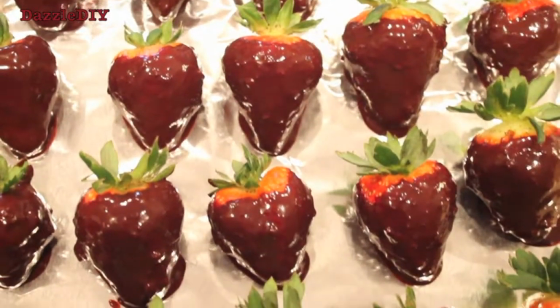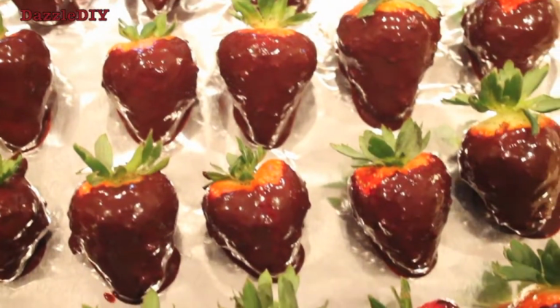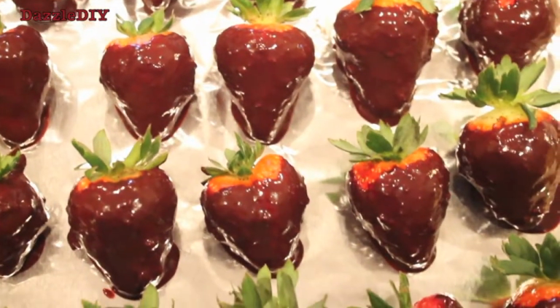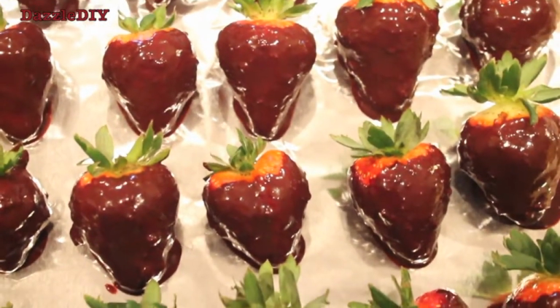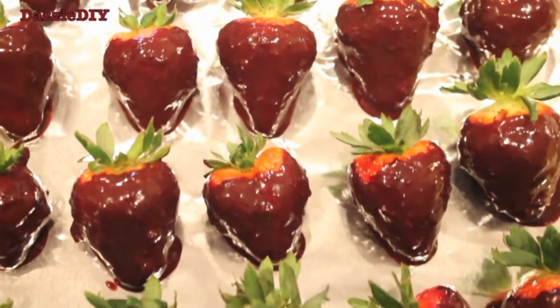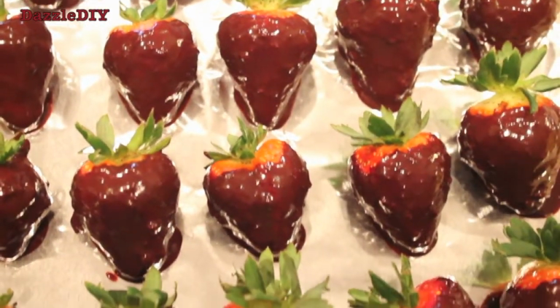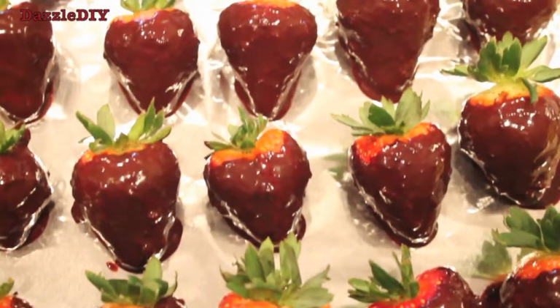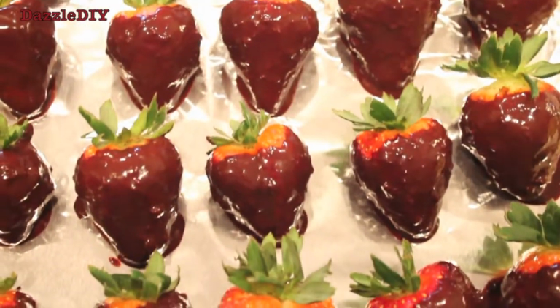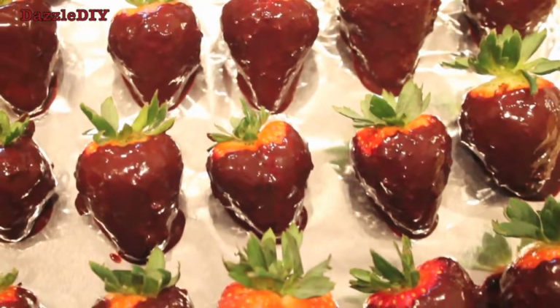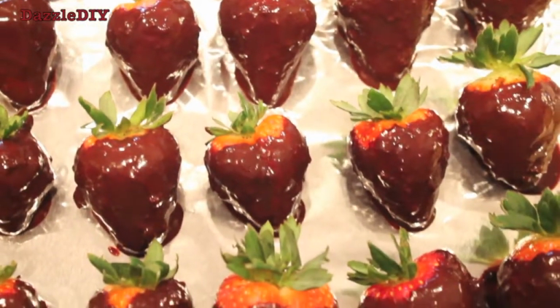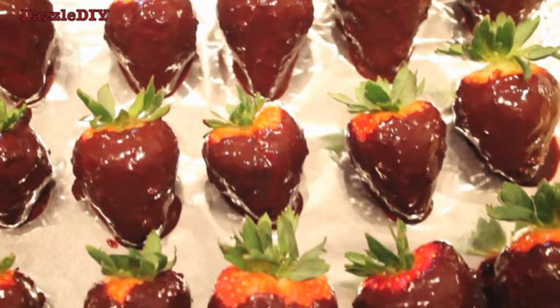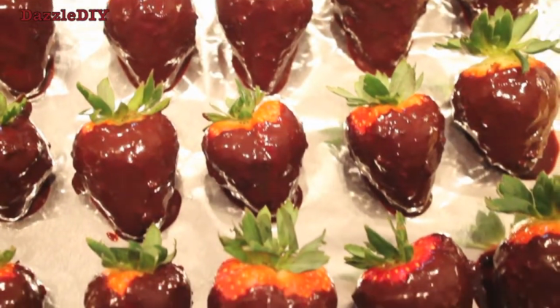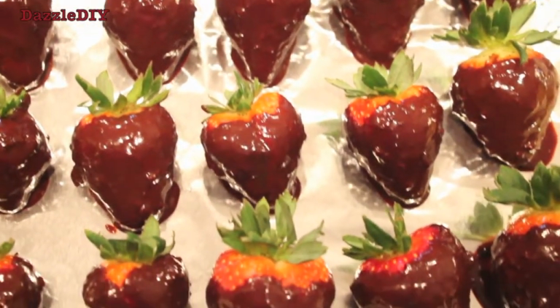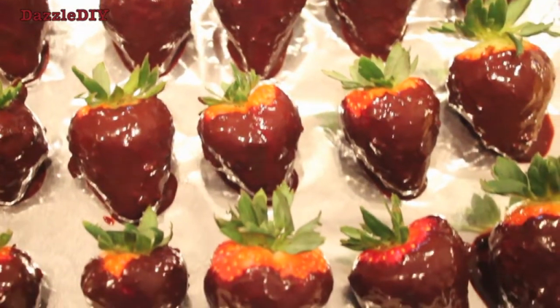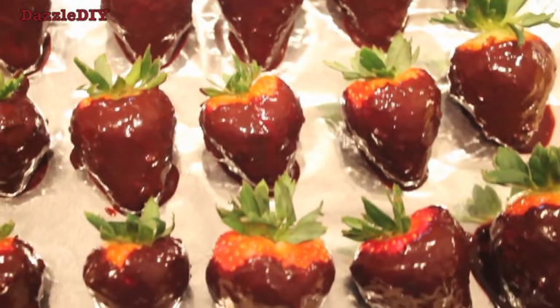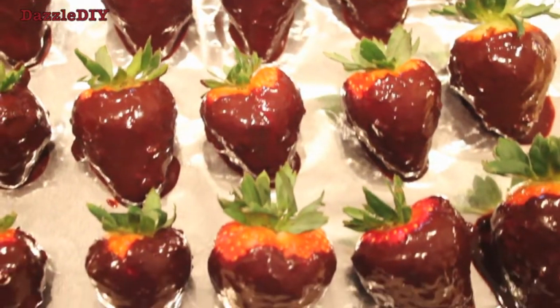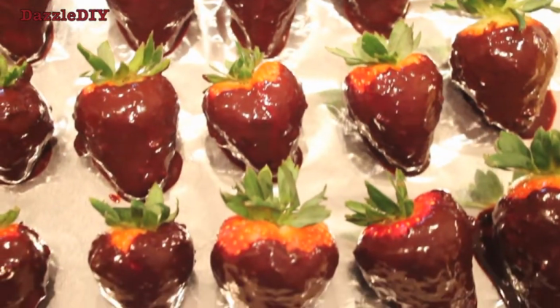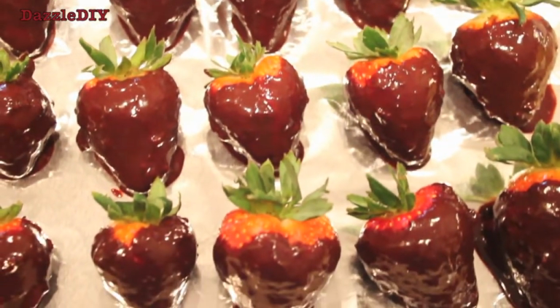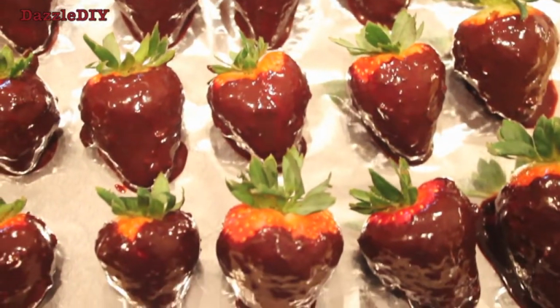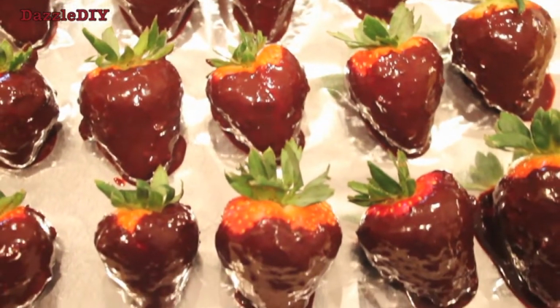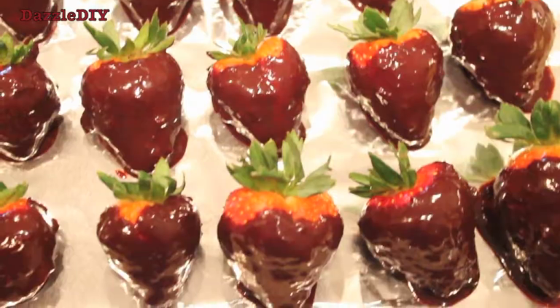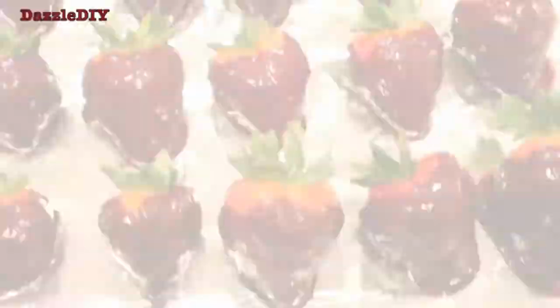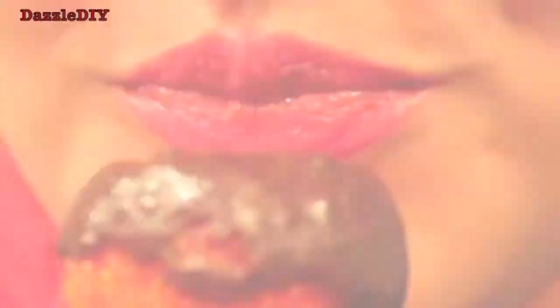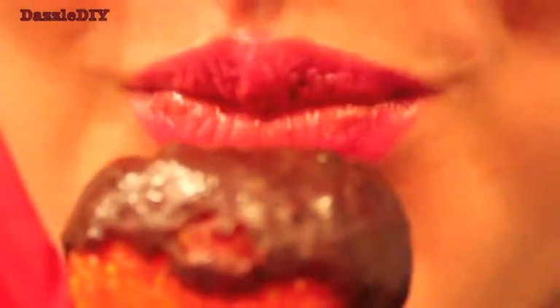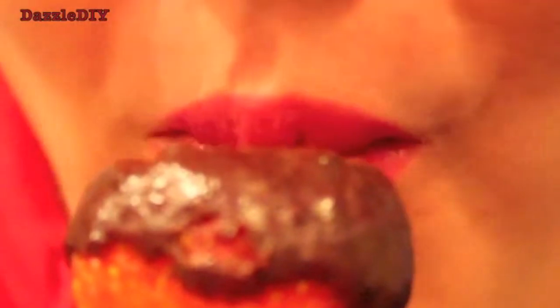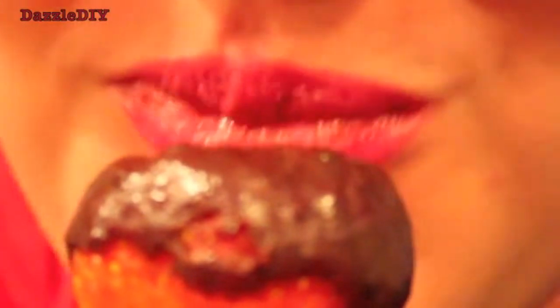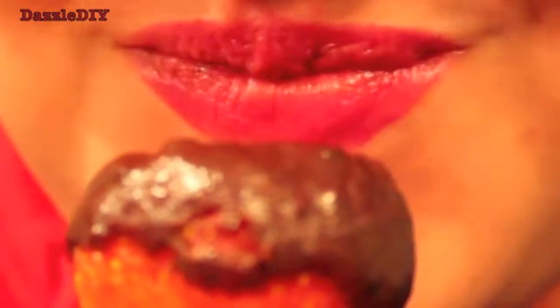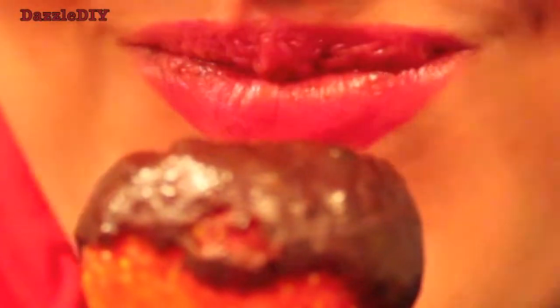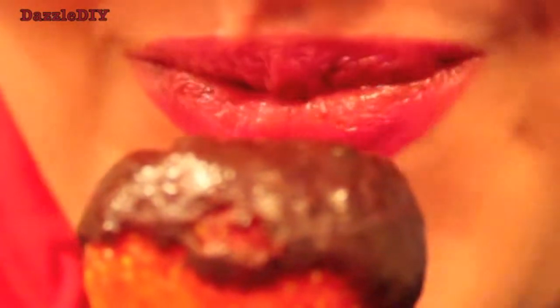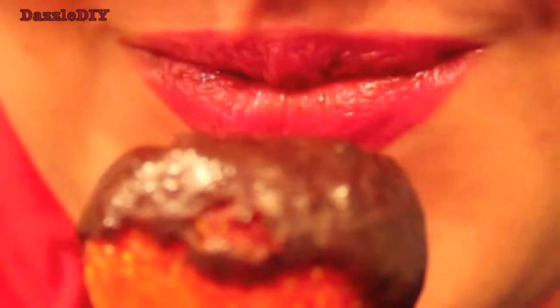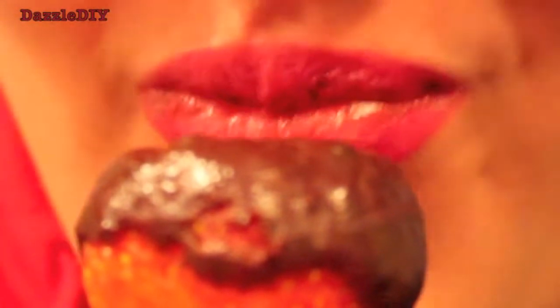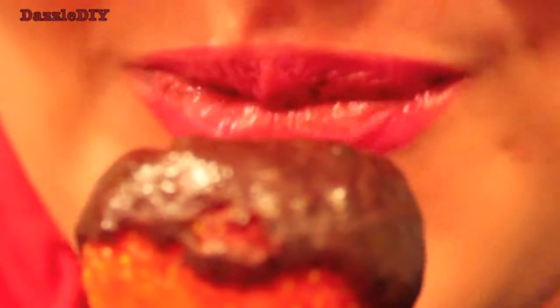Trust me guys, these are so good. You have to try it. I even have chocolate on my lip!